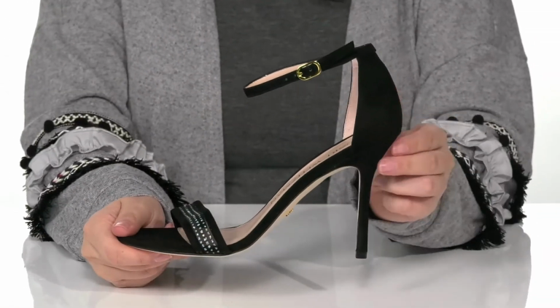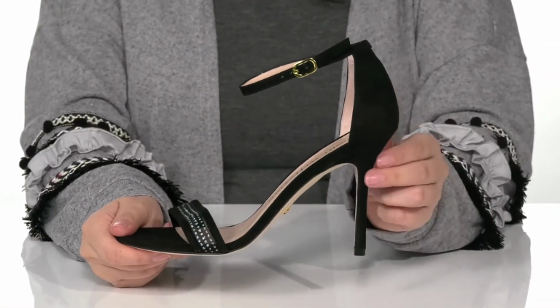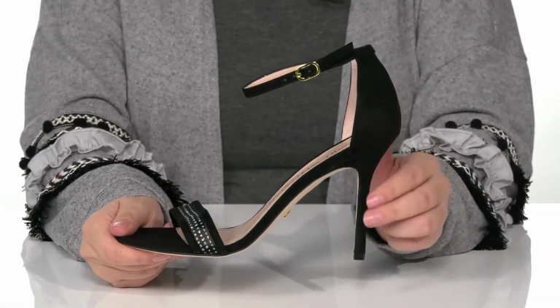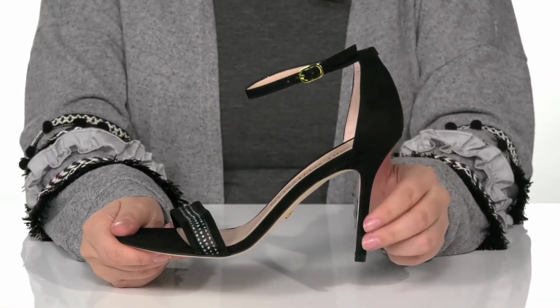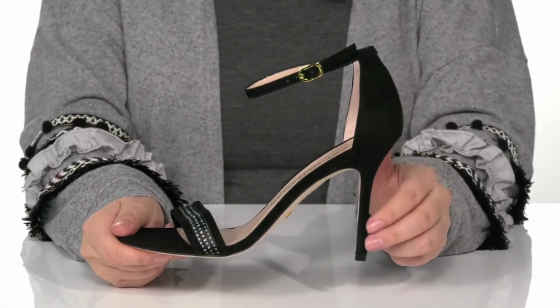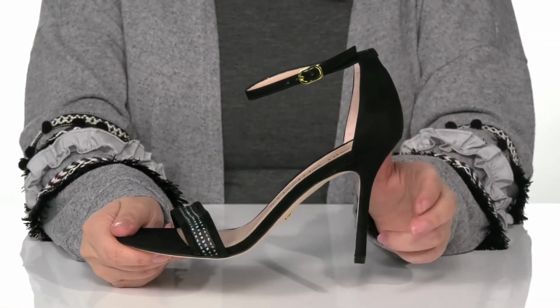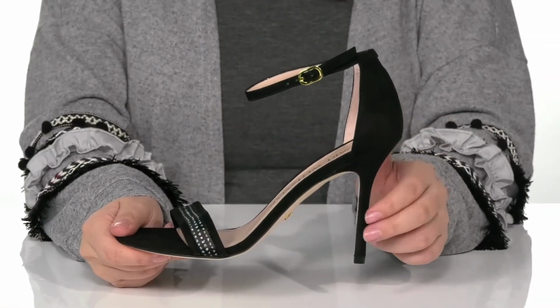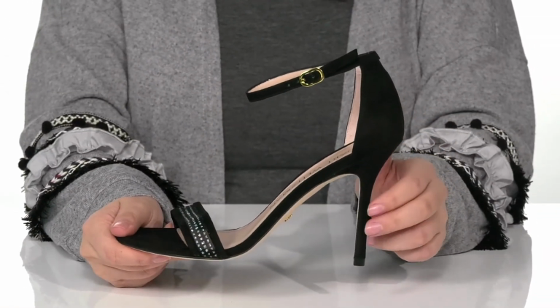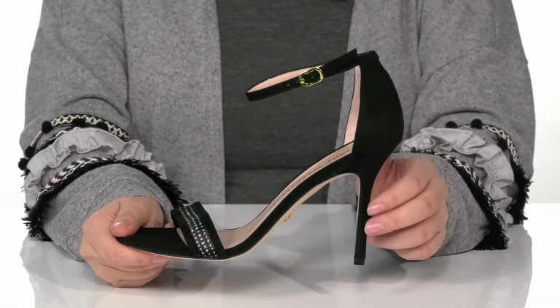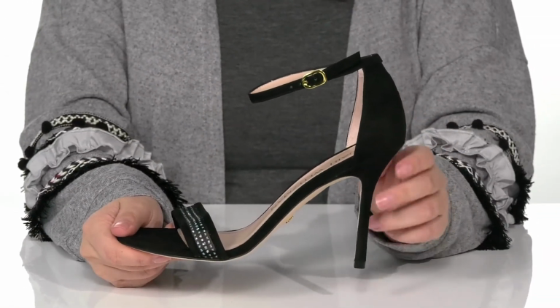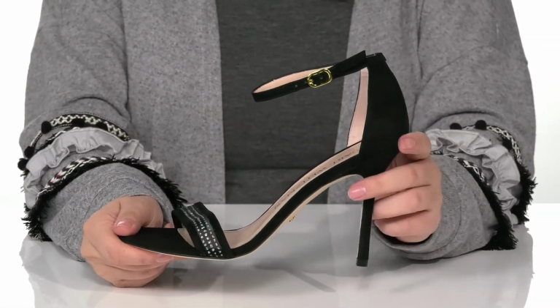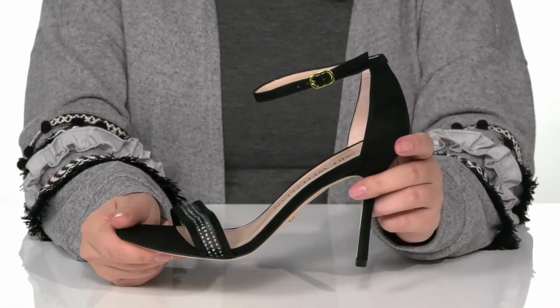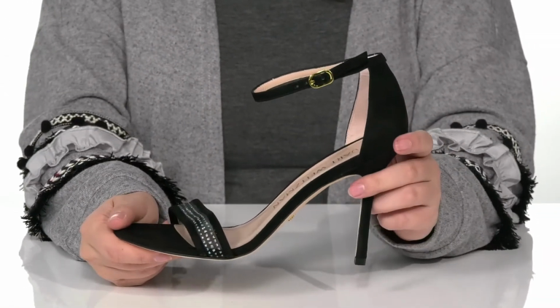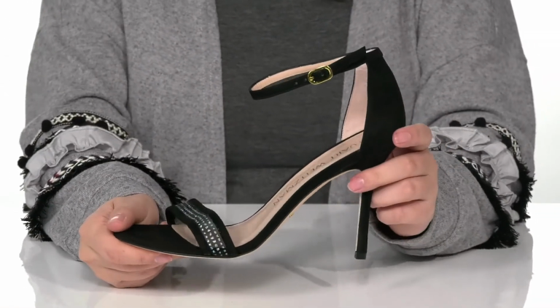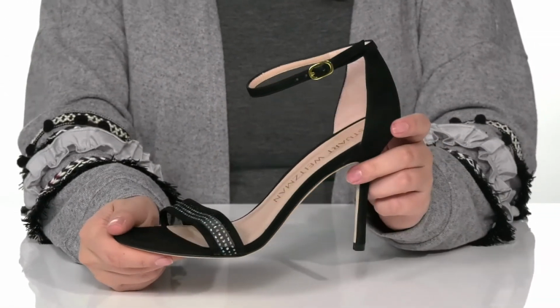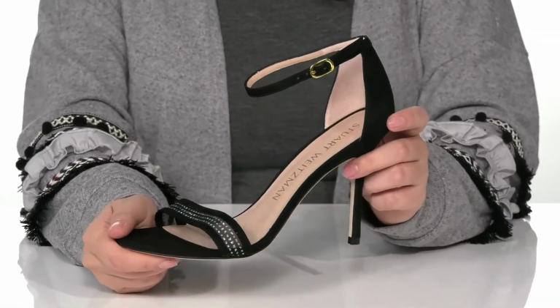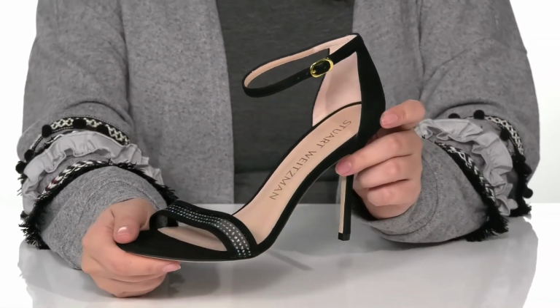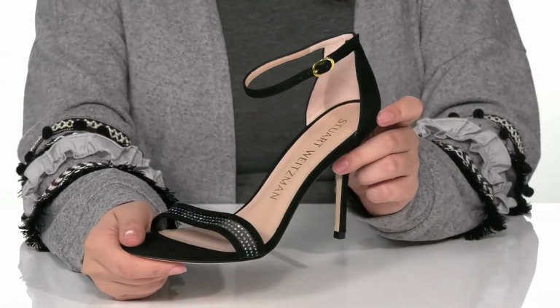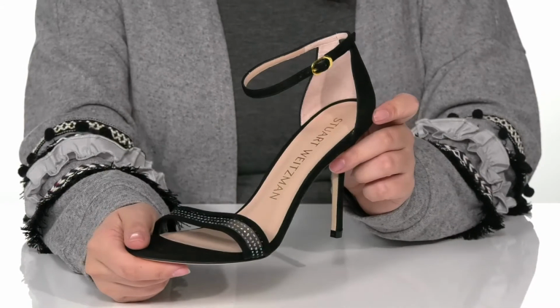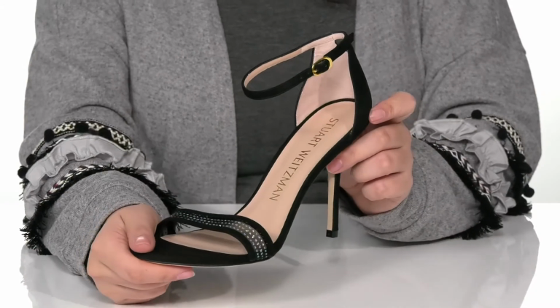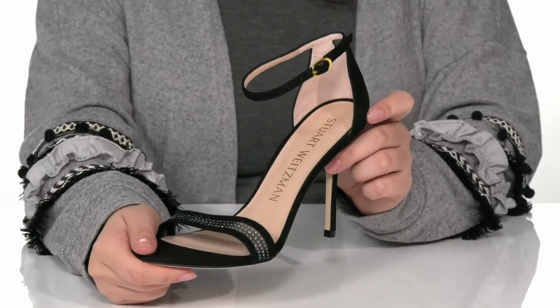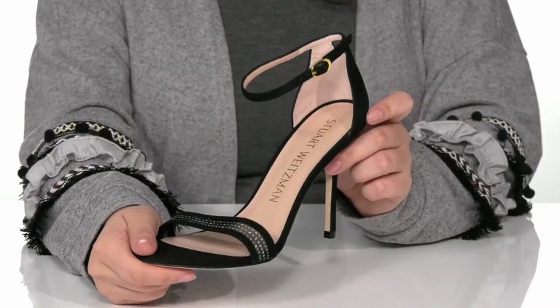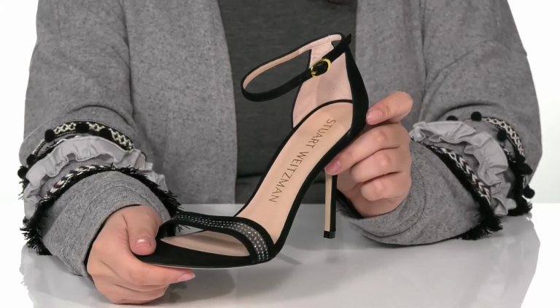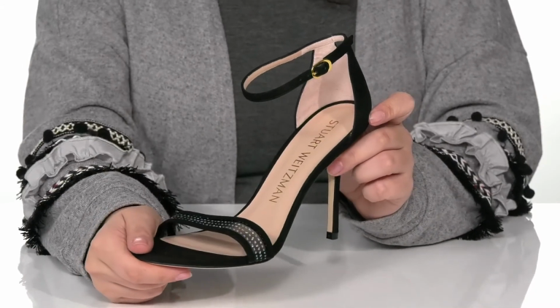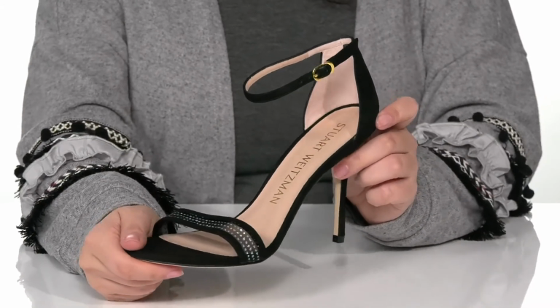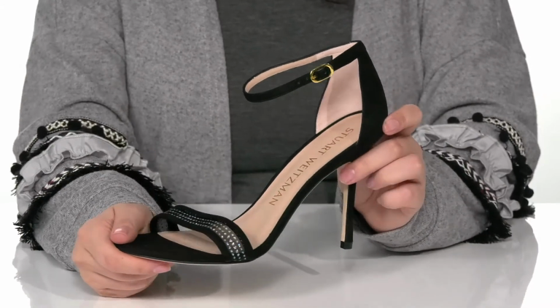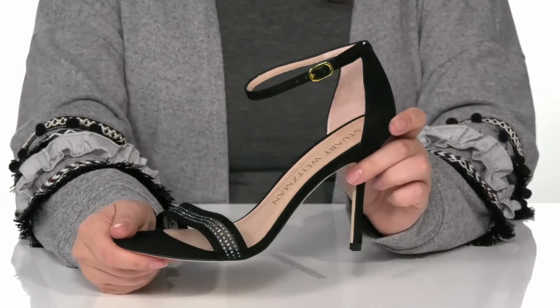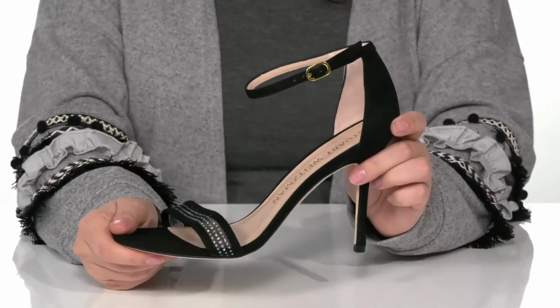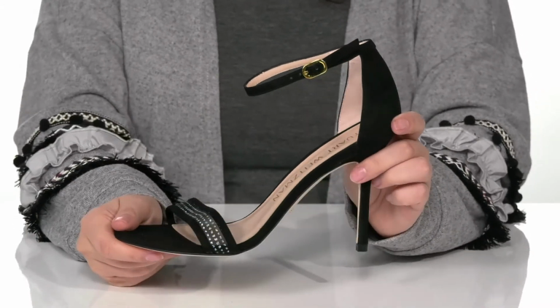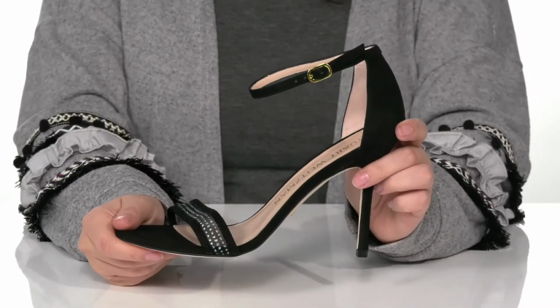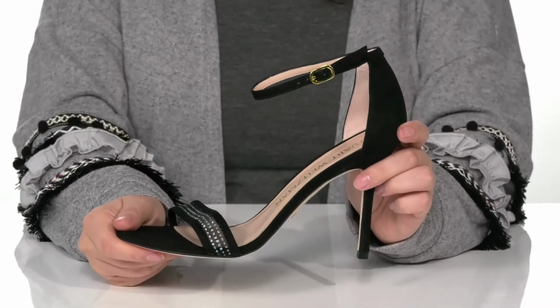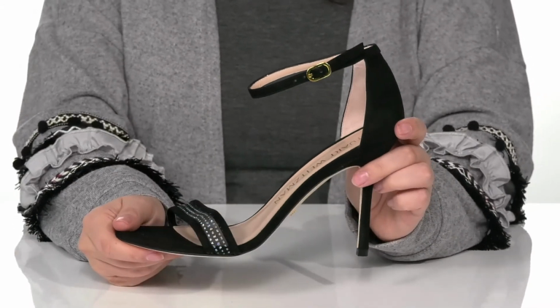These do have a heel that's going to give you a small boost in height, and I think these would pair so well with a red fitted dress.